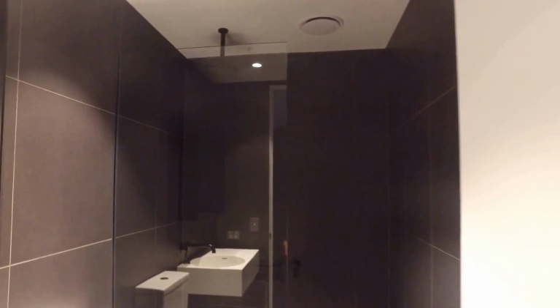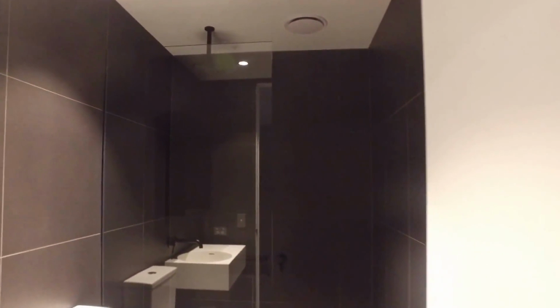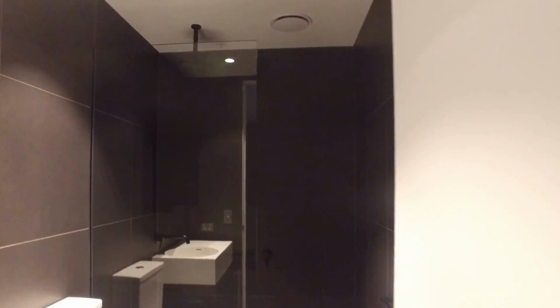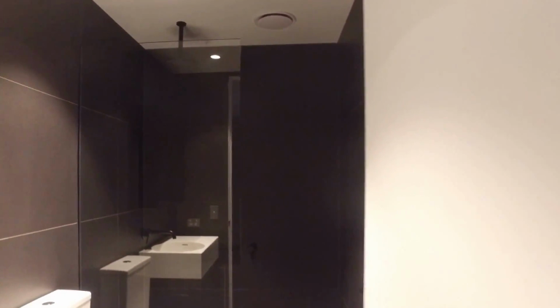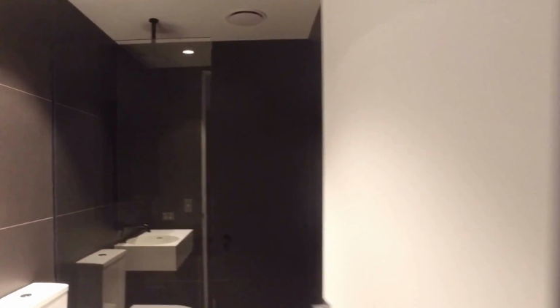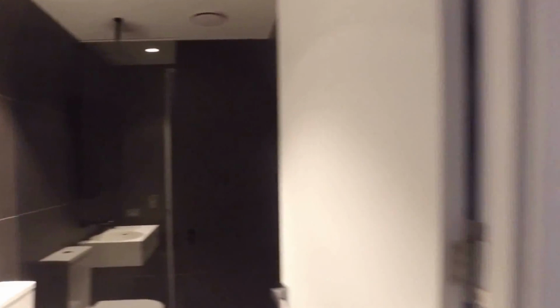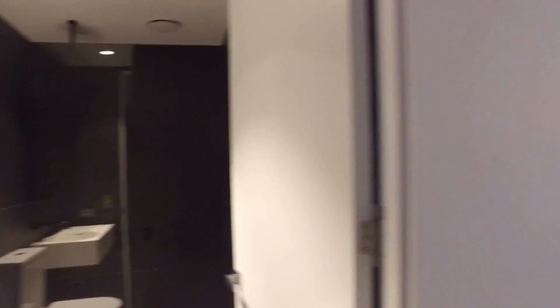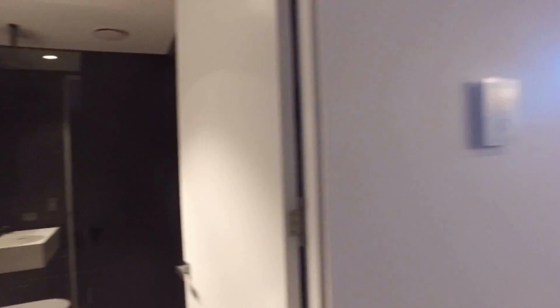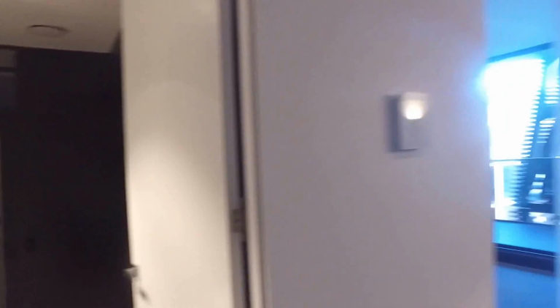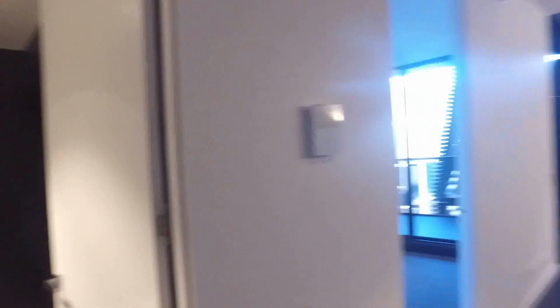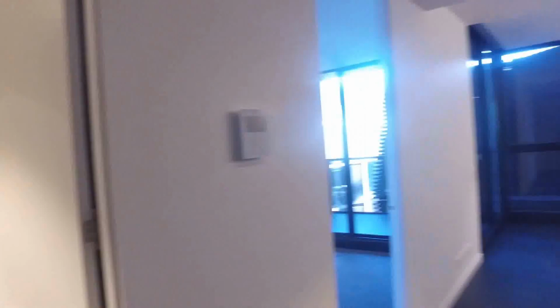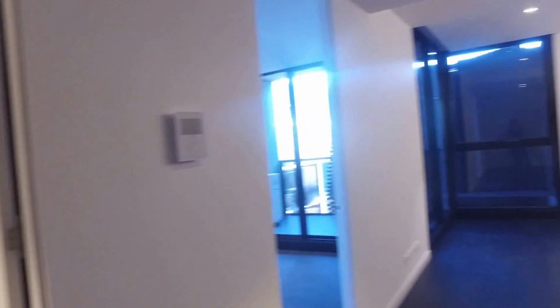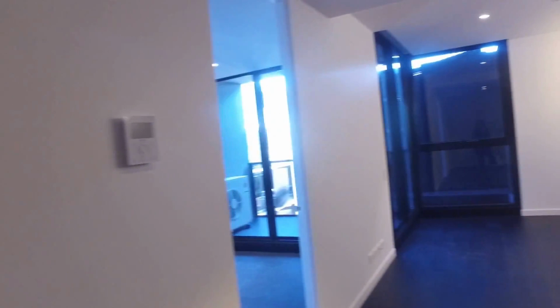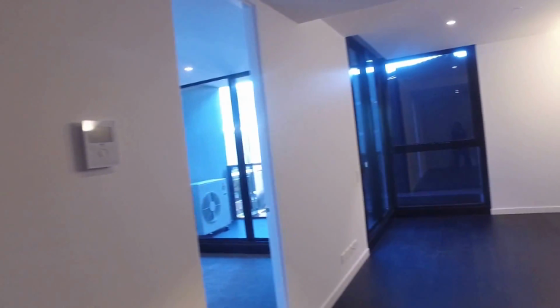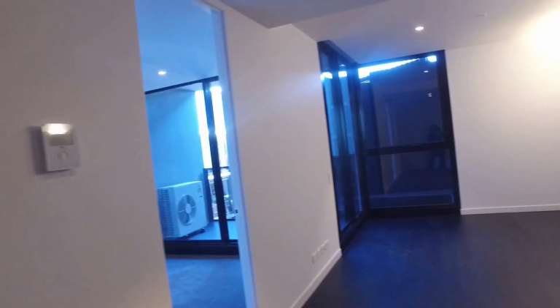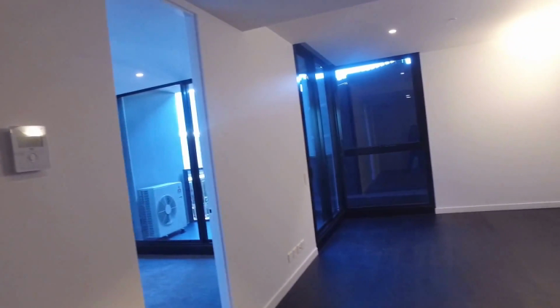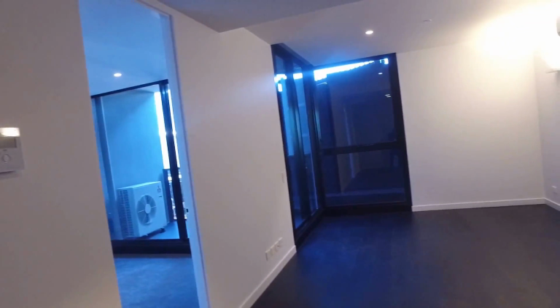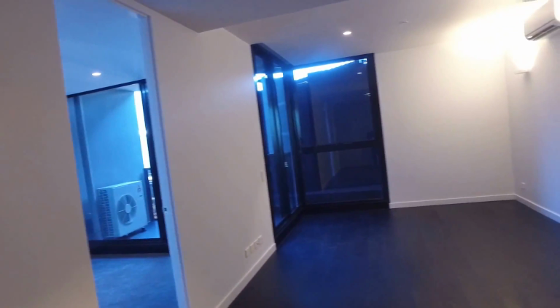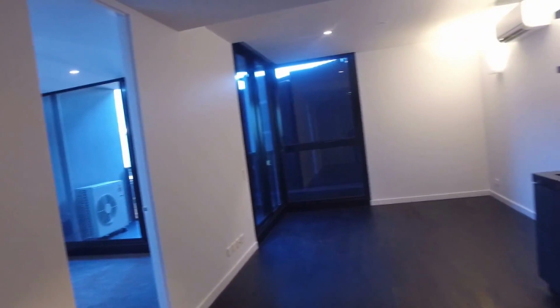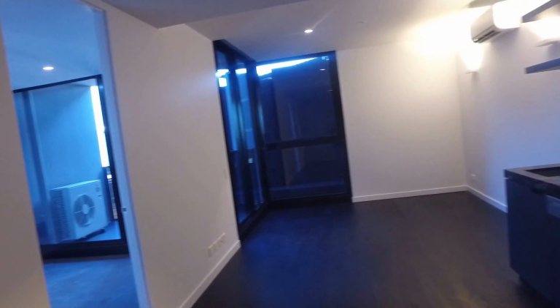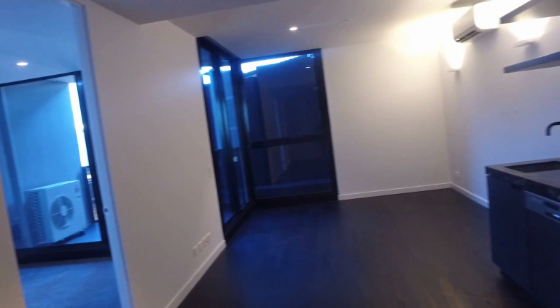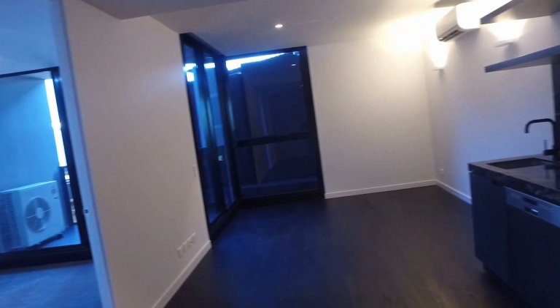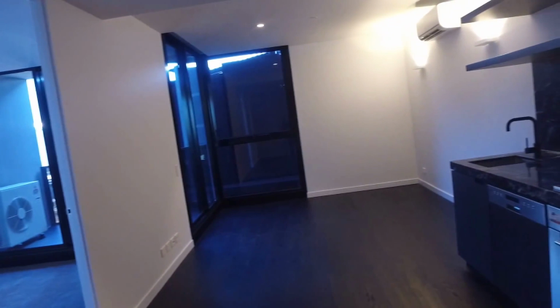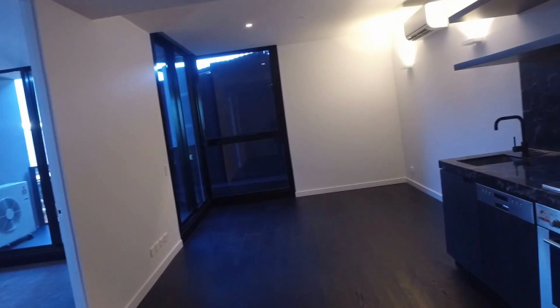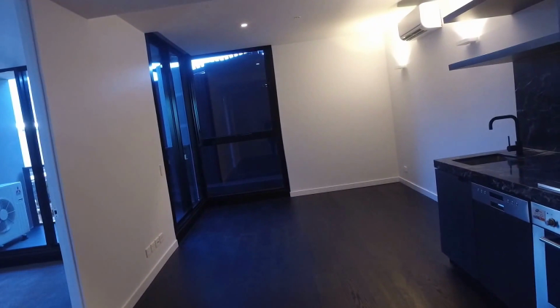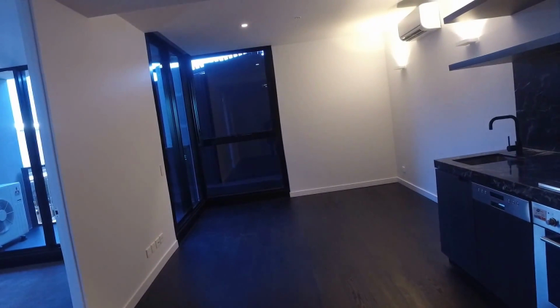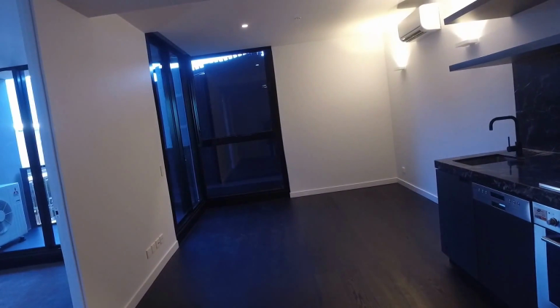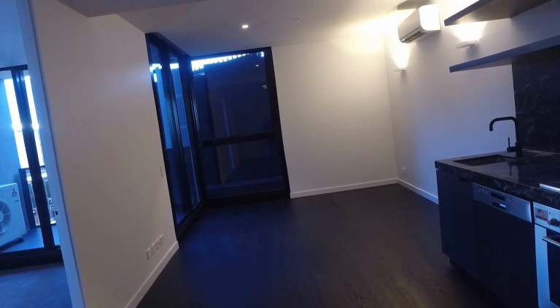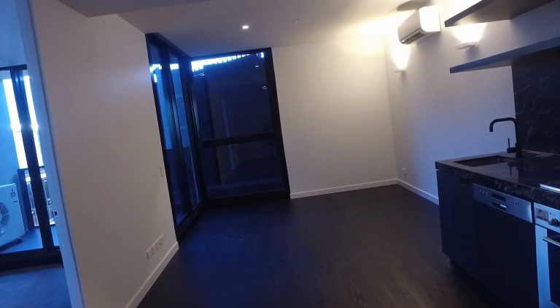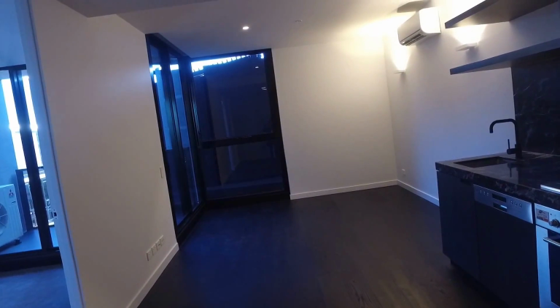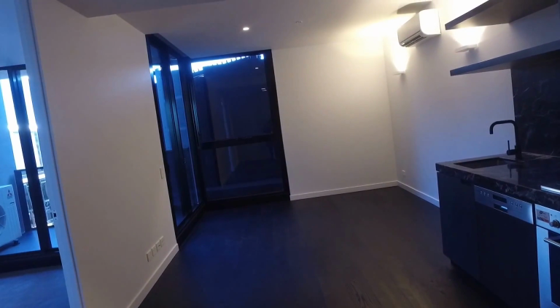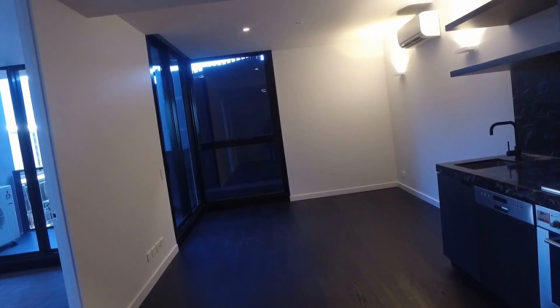If you're interested in this one bedroom, one bathroom apartment, please follow the link and register. Thank you for watching.